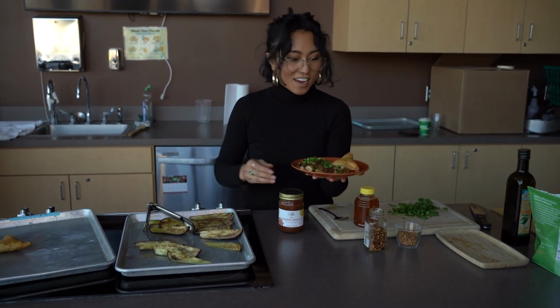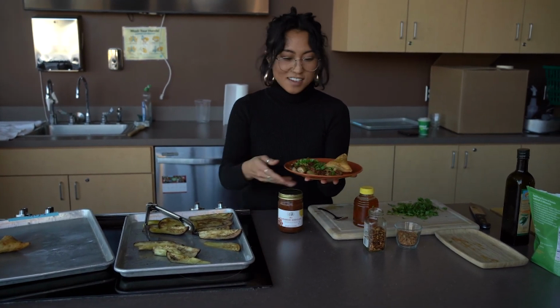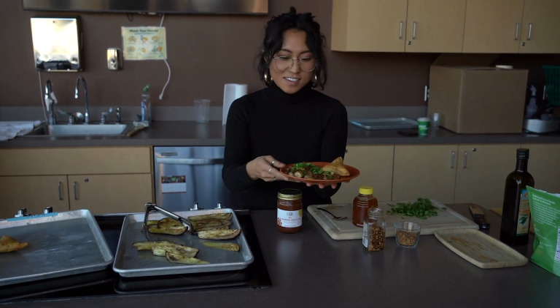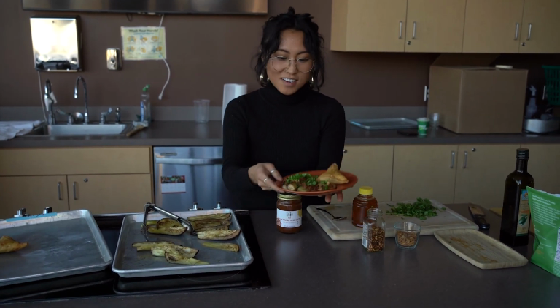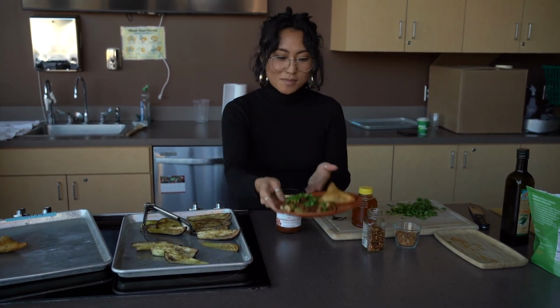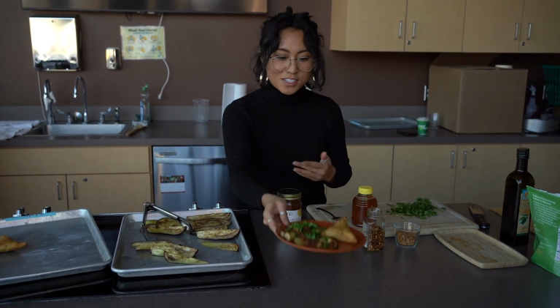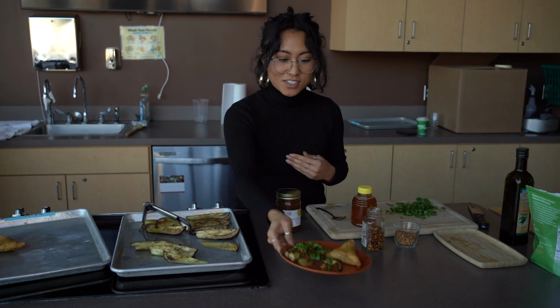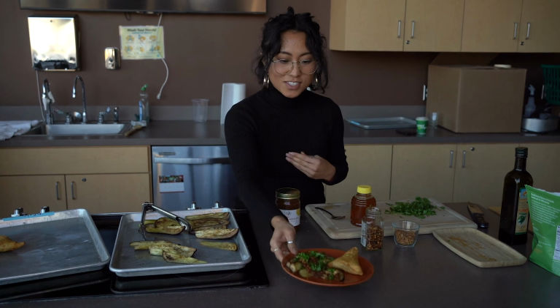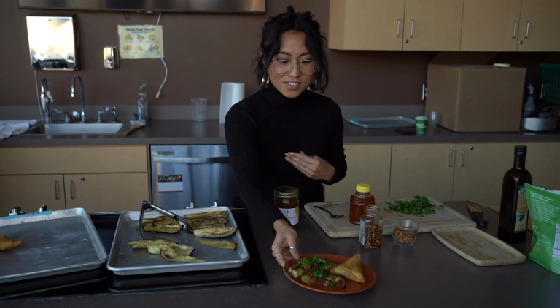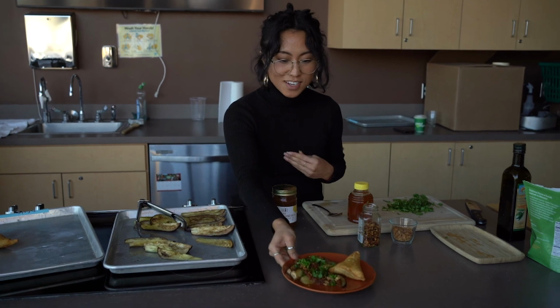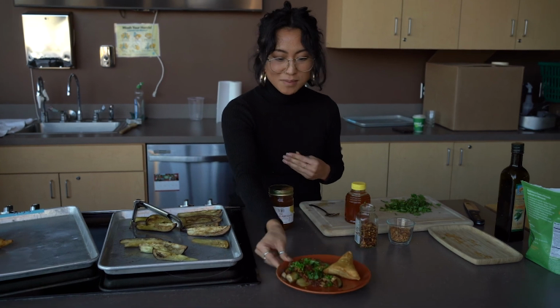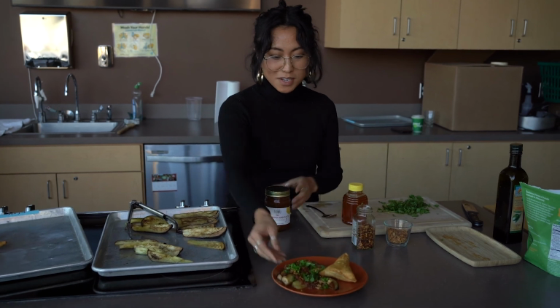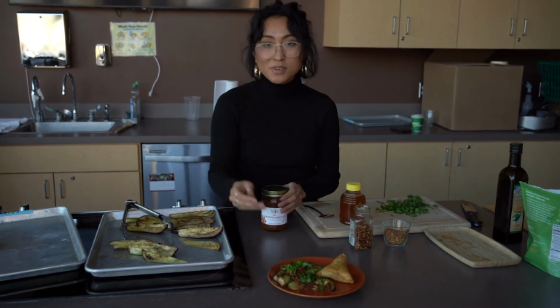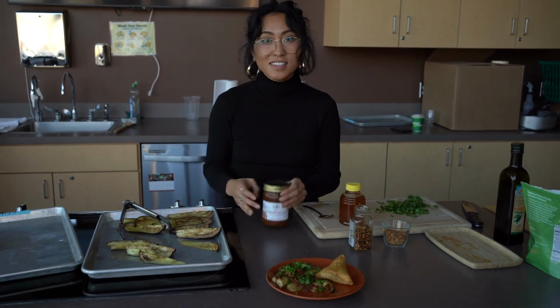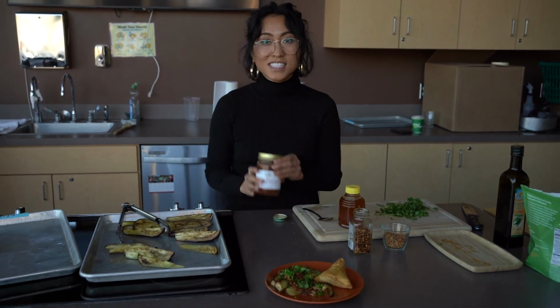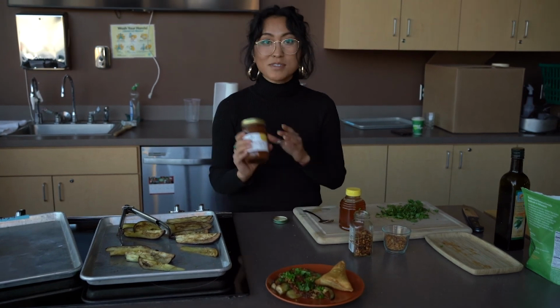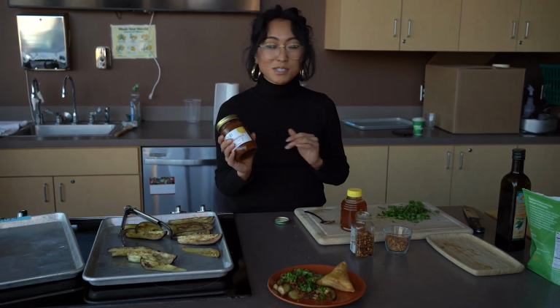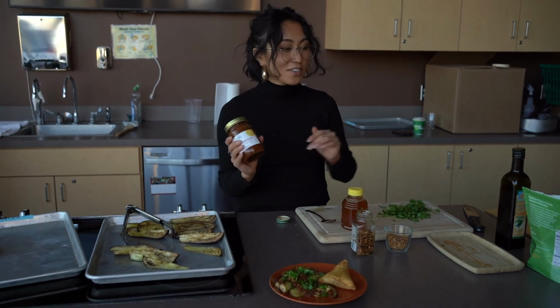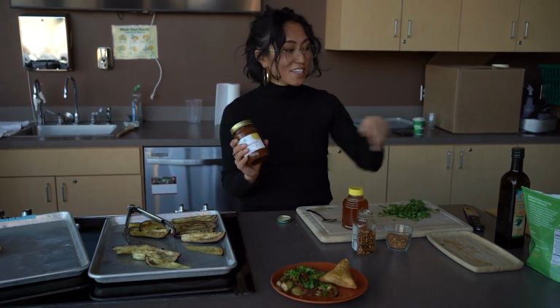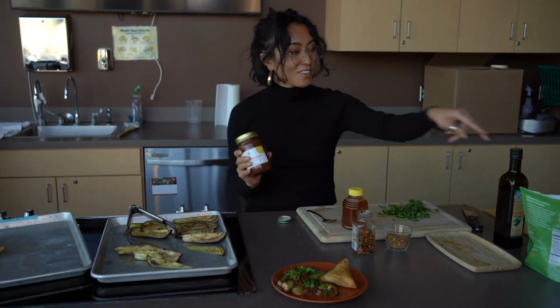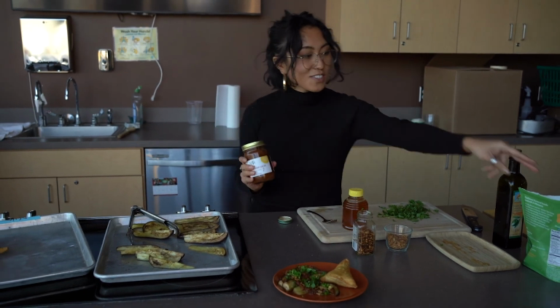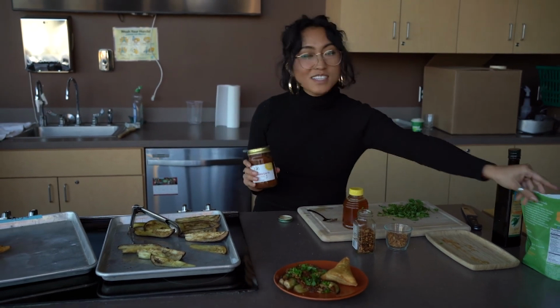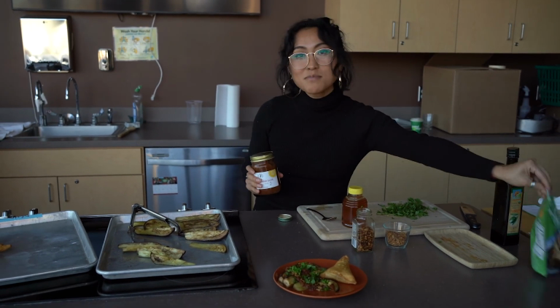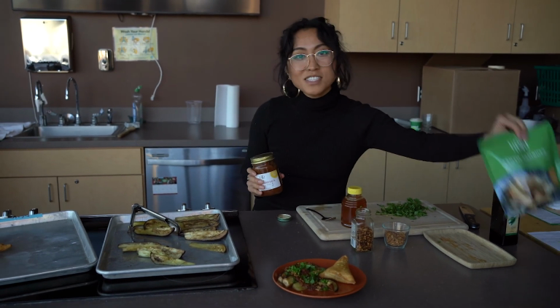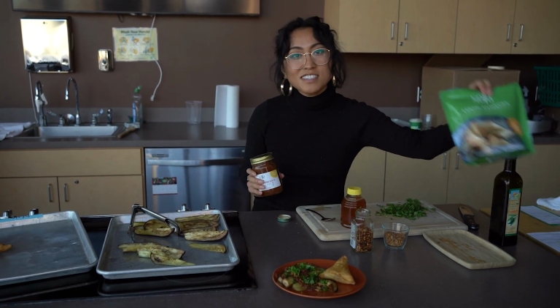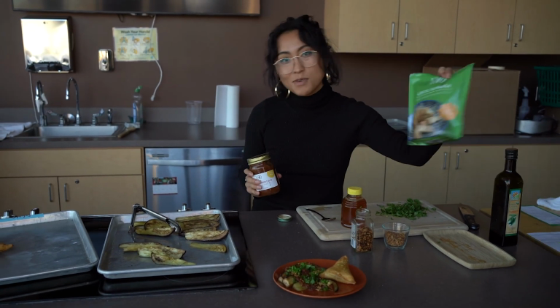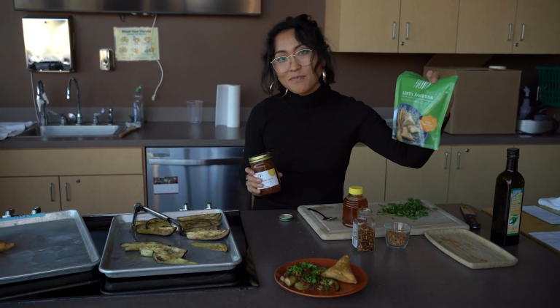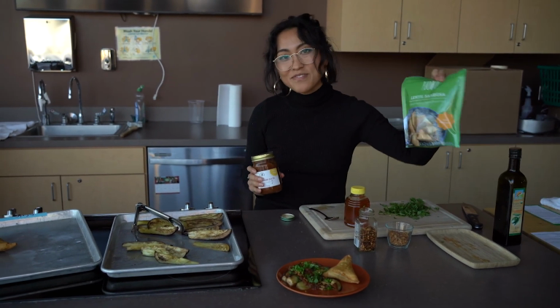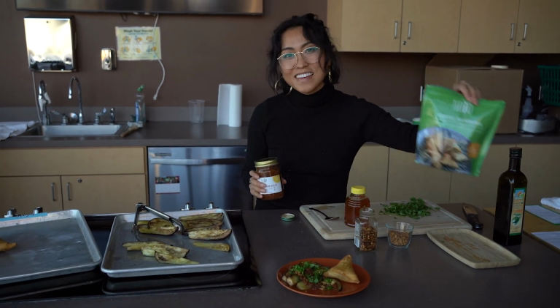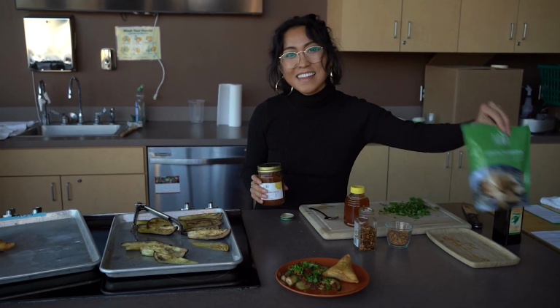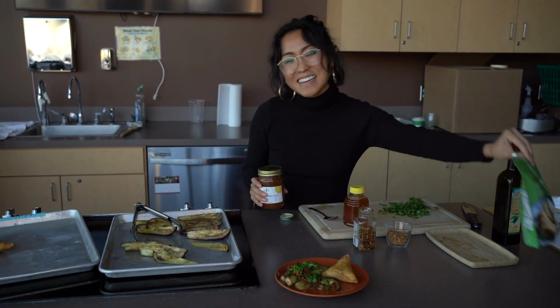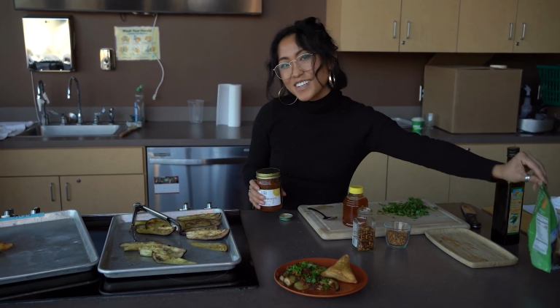Make sure to get the sauce the next time you're in store. You can also get the sambusas as well. Thank you!